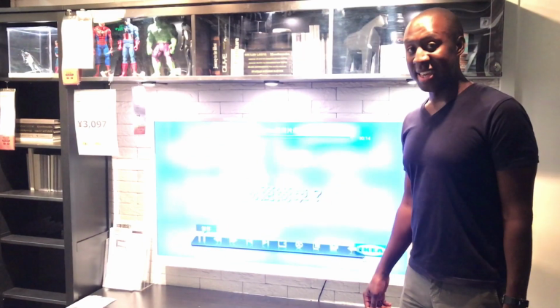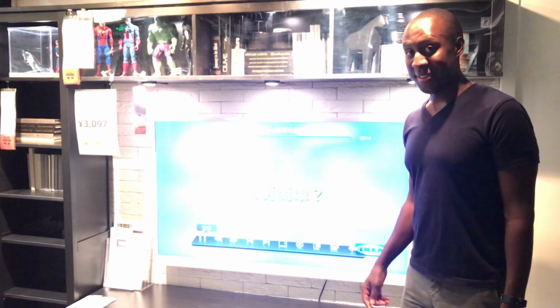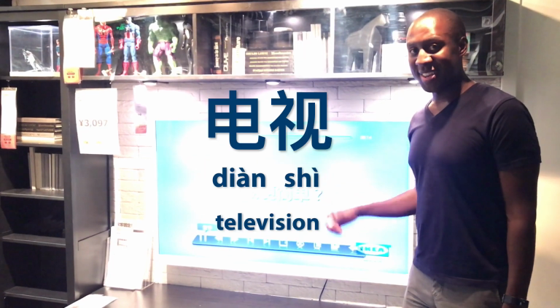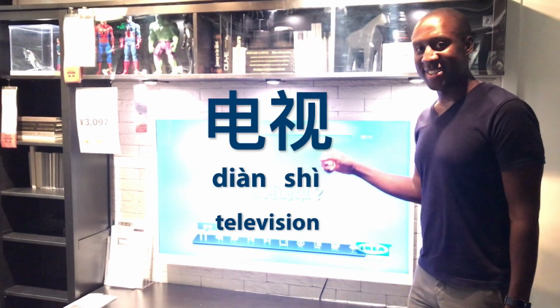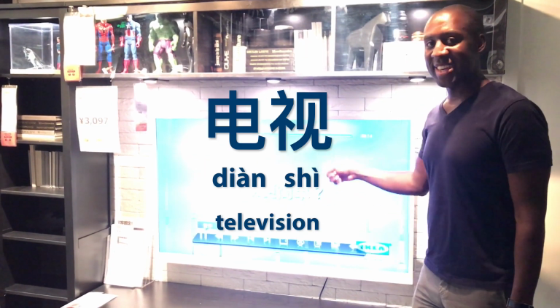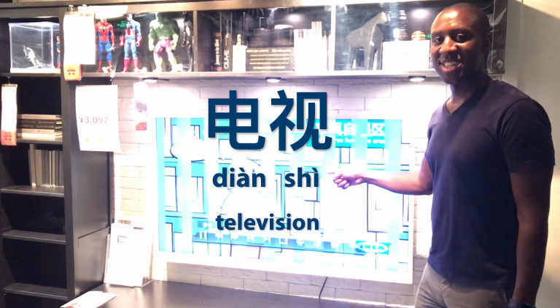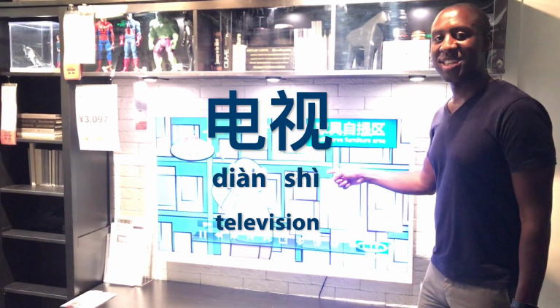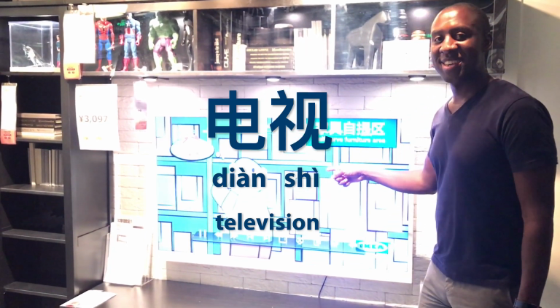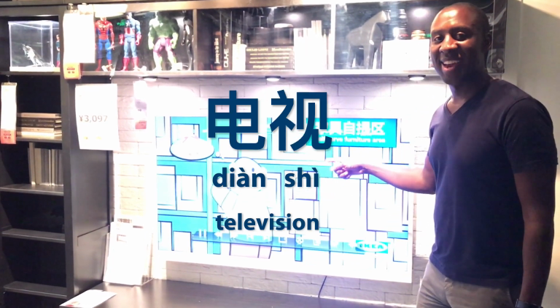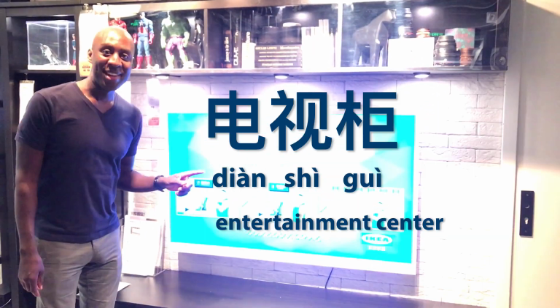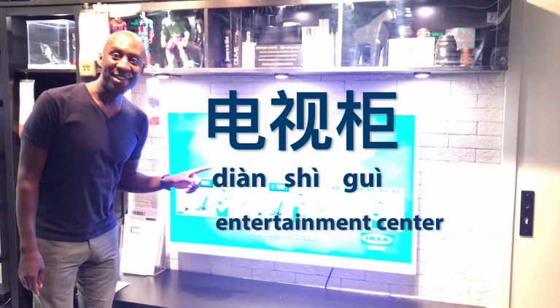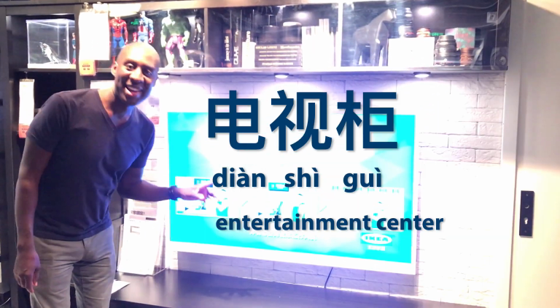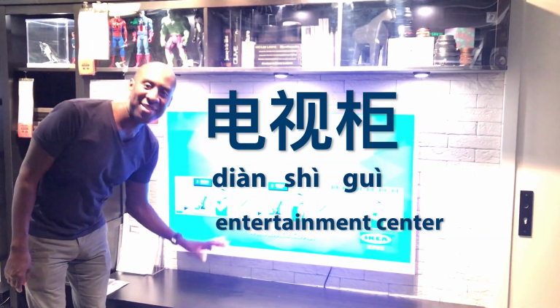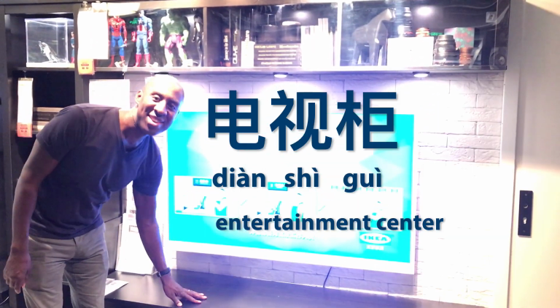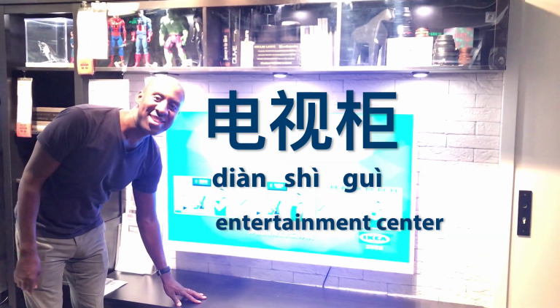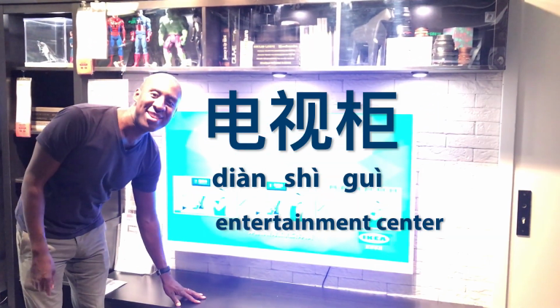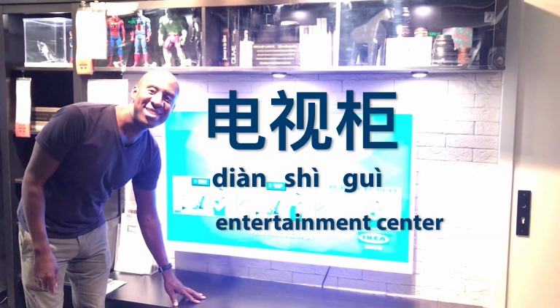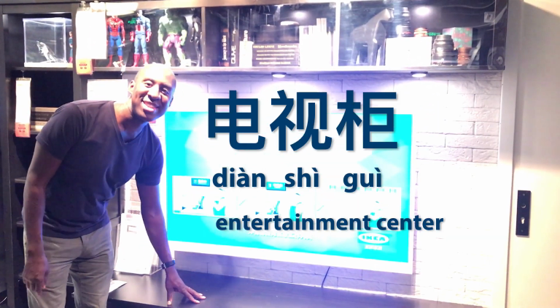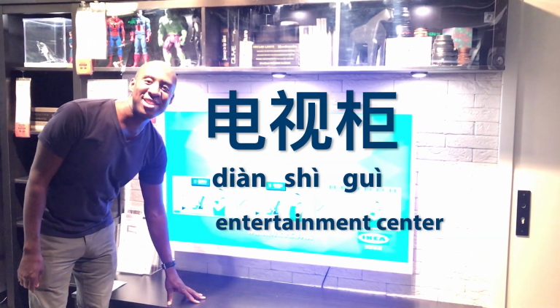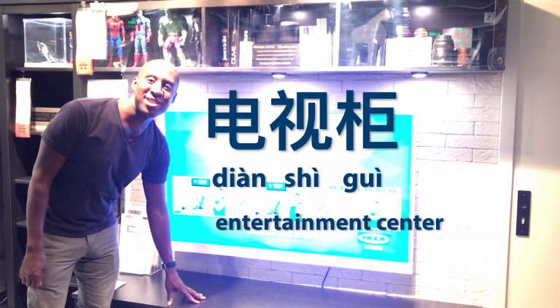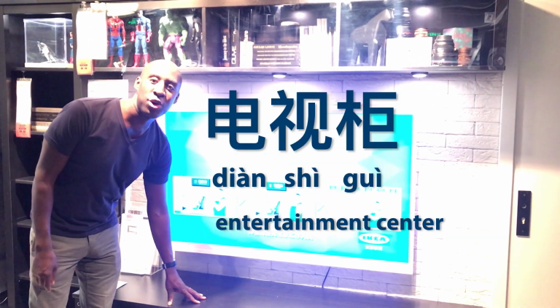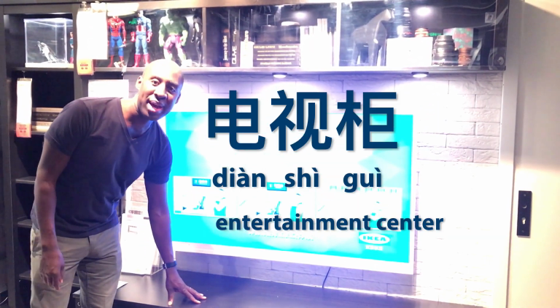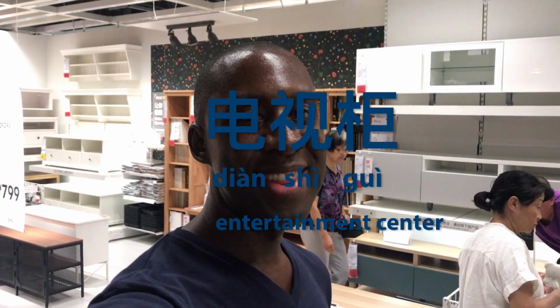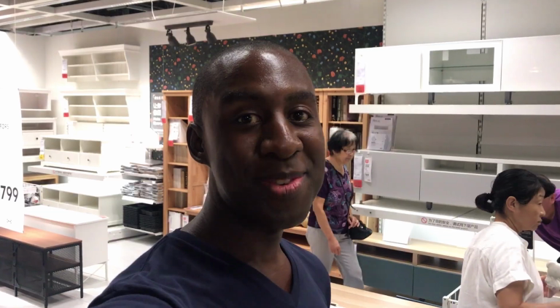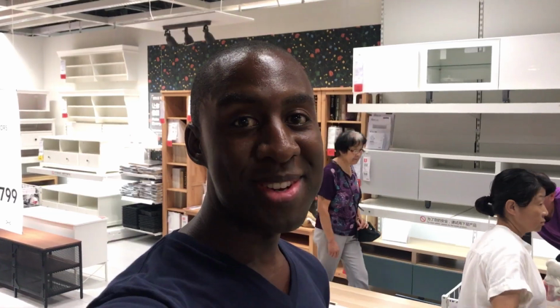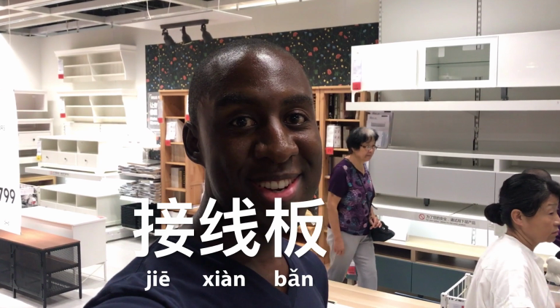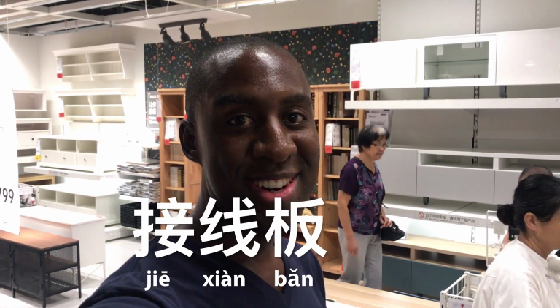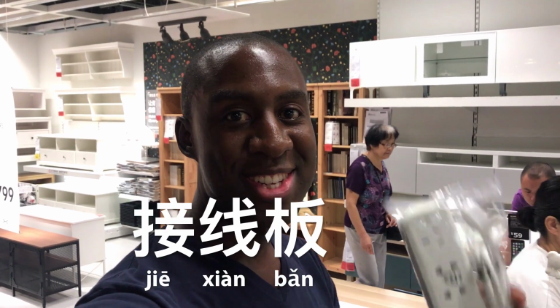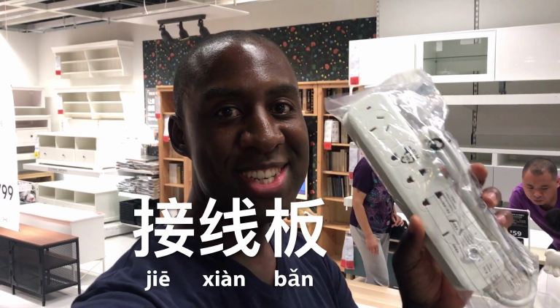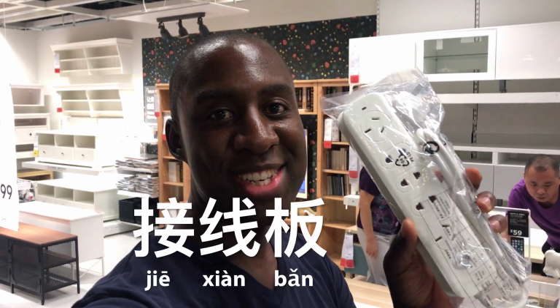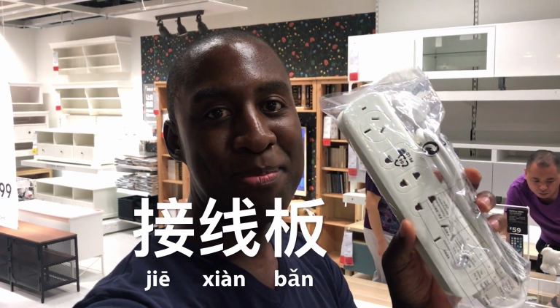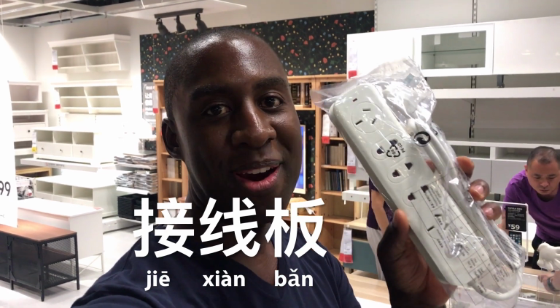TV is dianshi. Entertainment center is dianshi gui. This one is called jie xian bar.